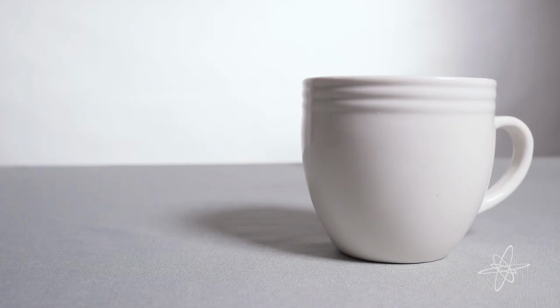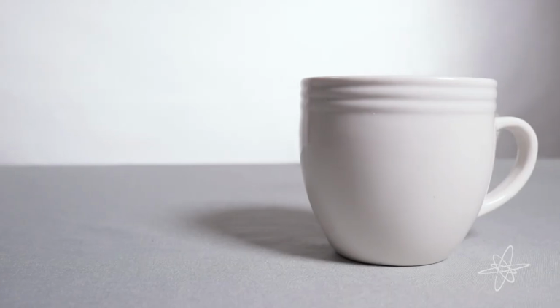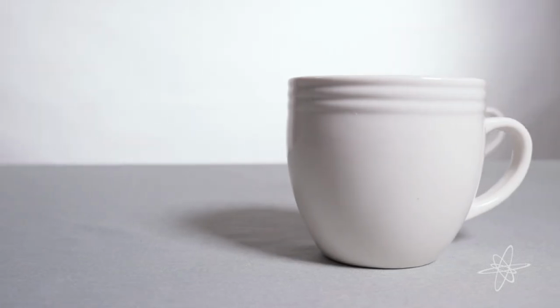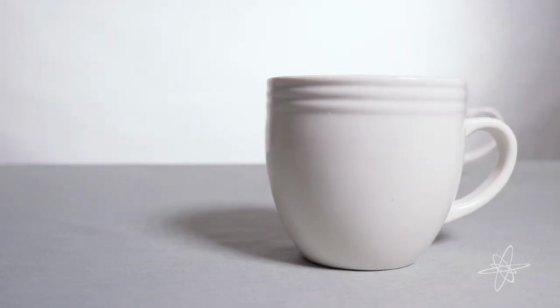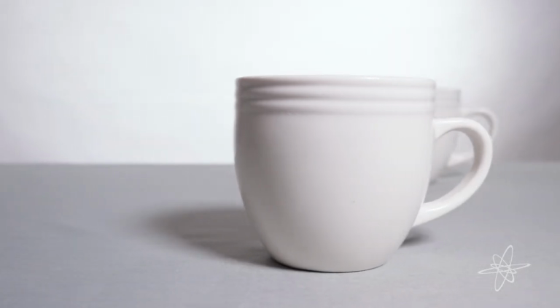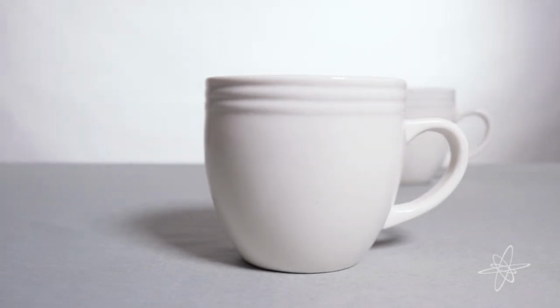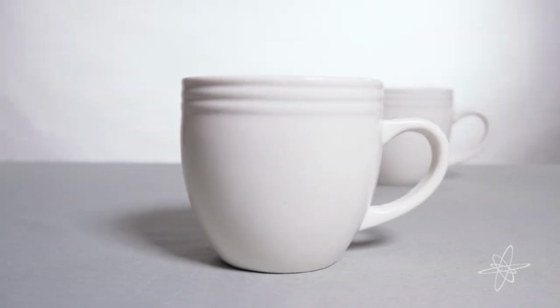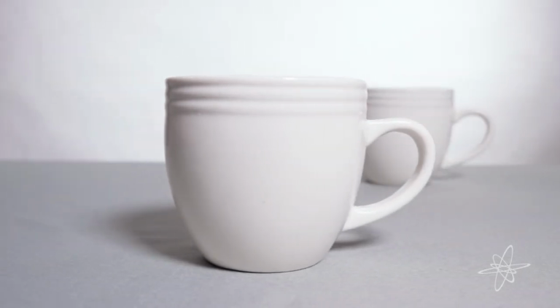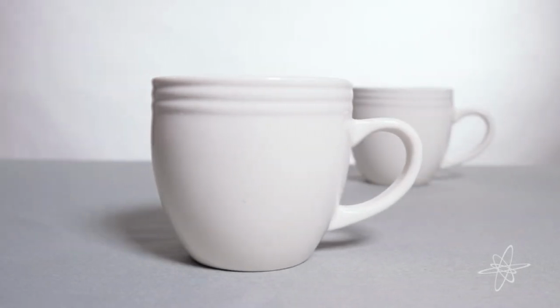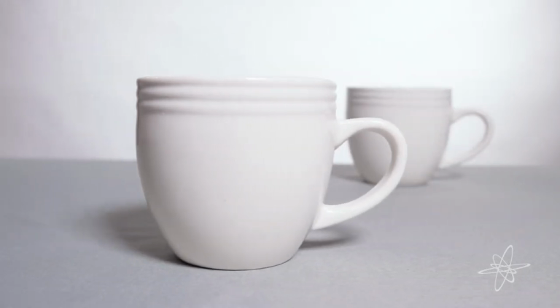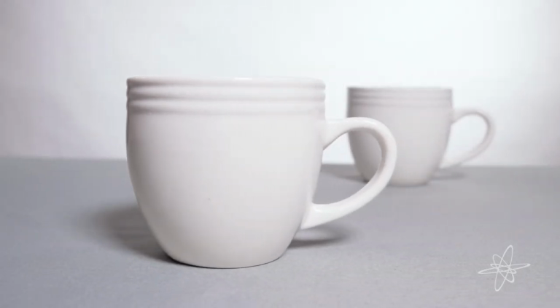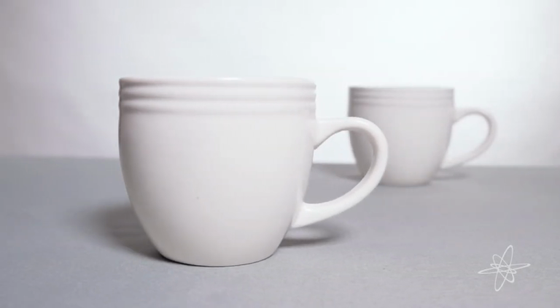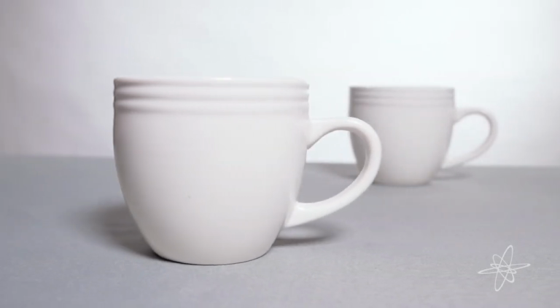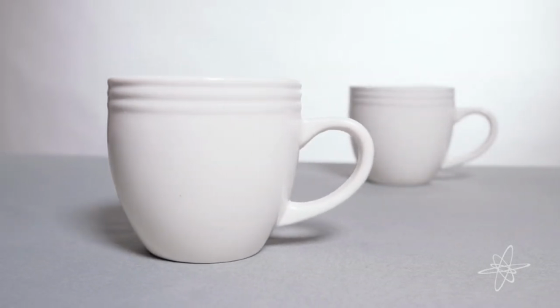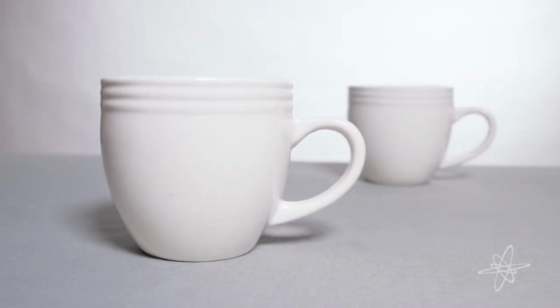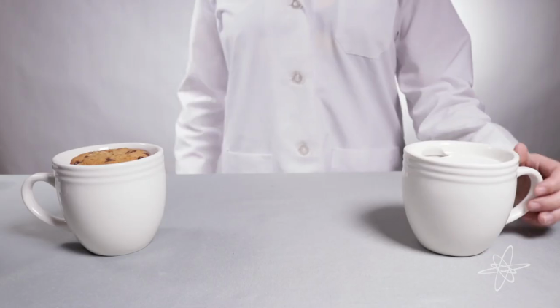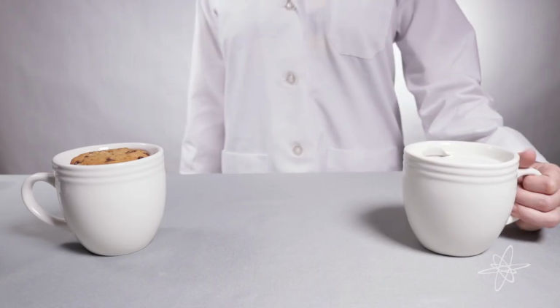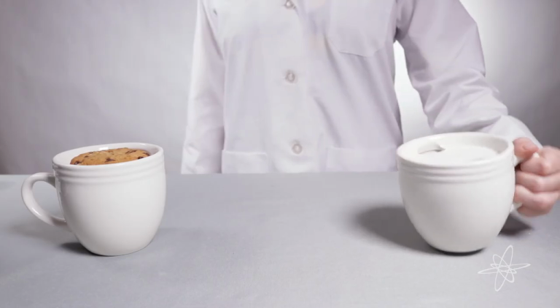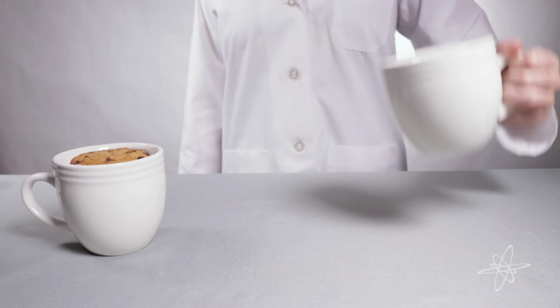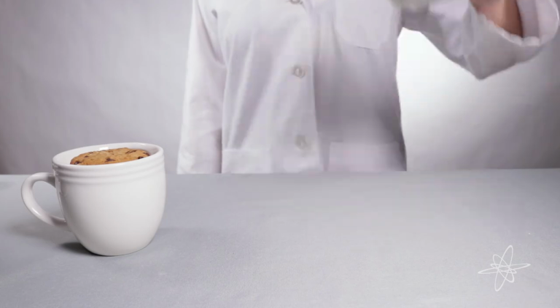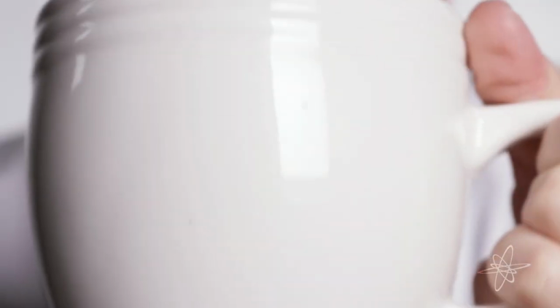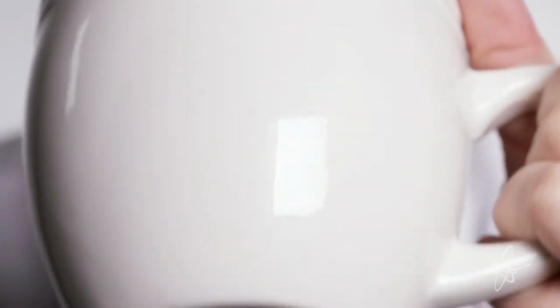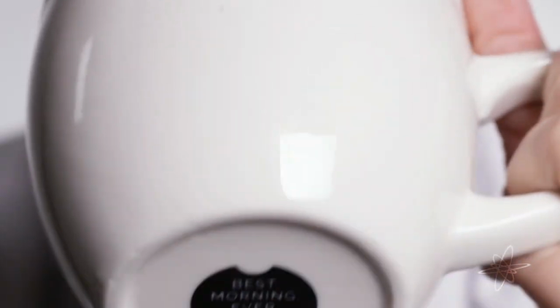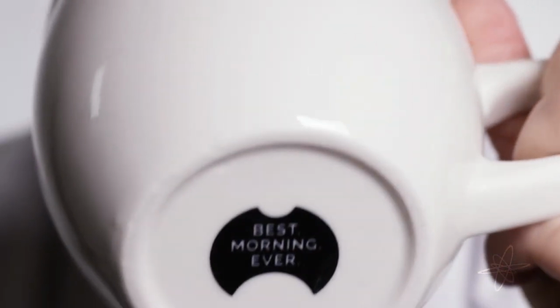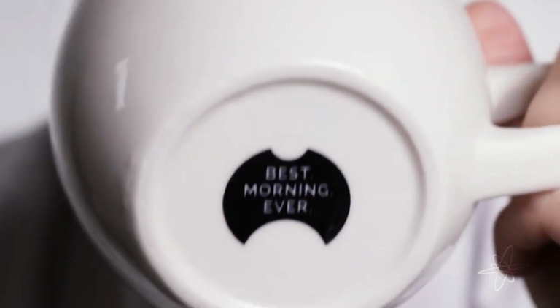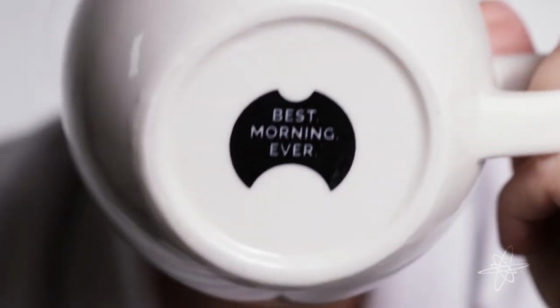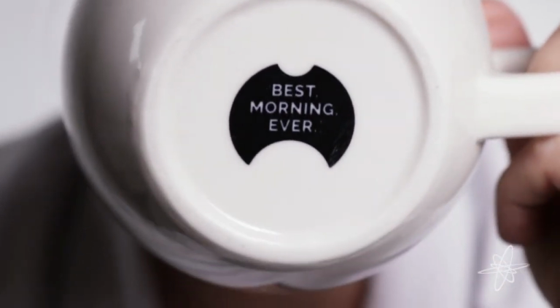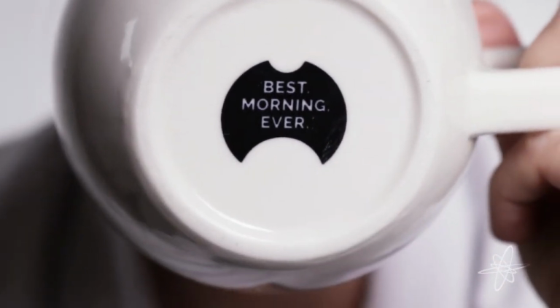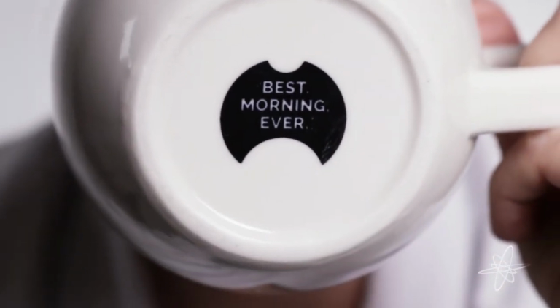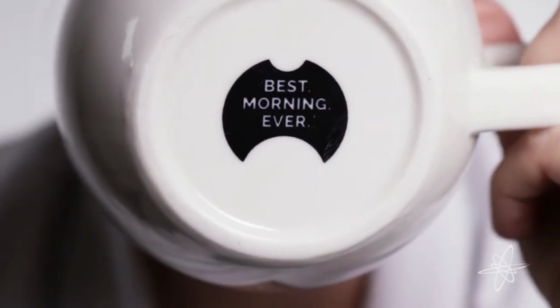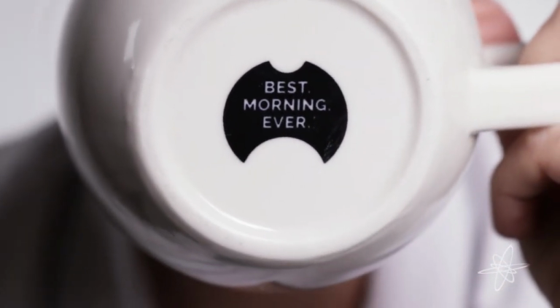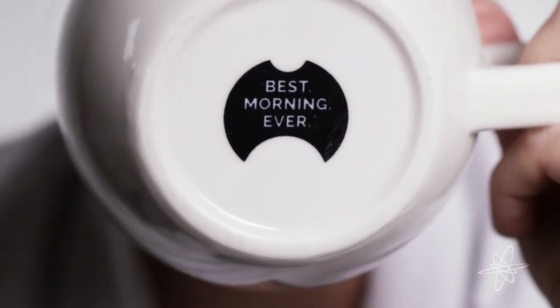Pick up a two-pack of warming coffee mugs and start having the Best Morning Ever.